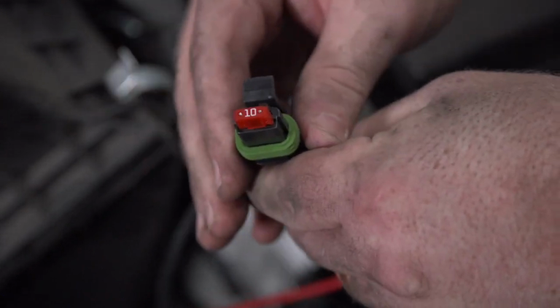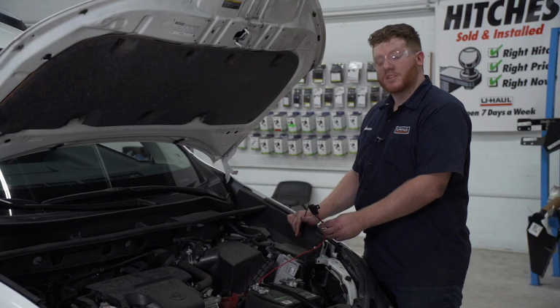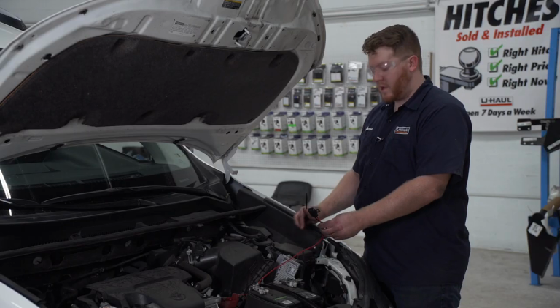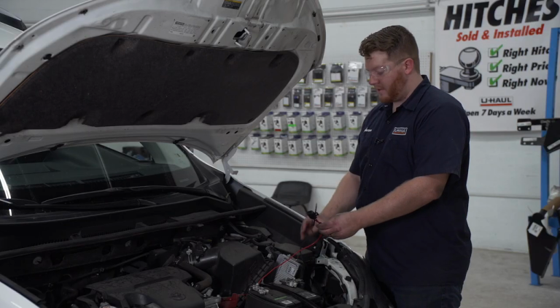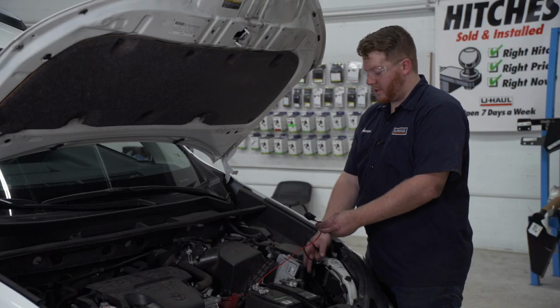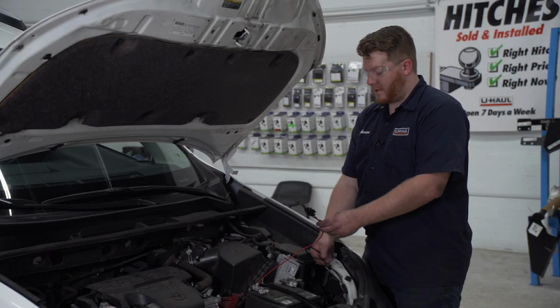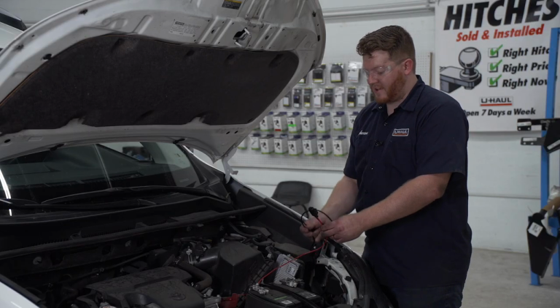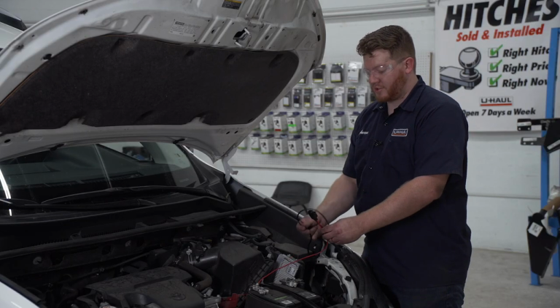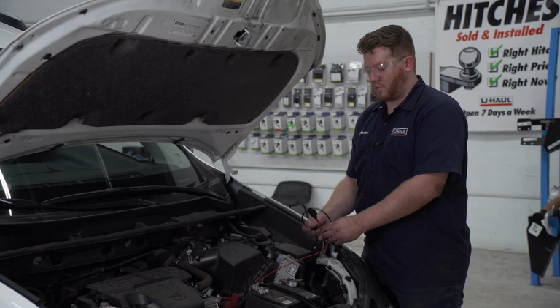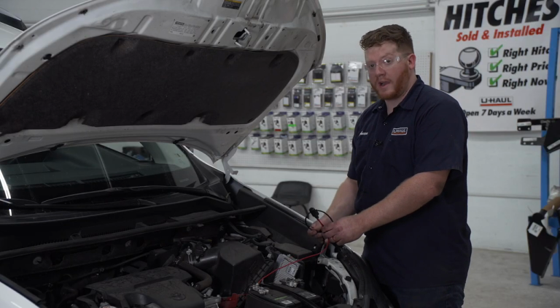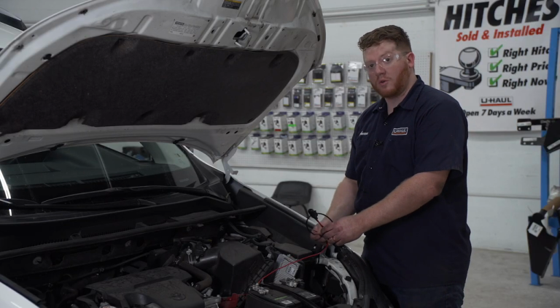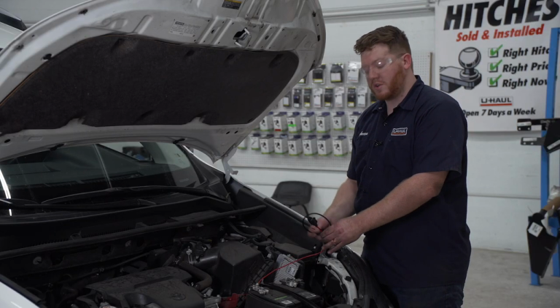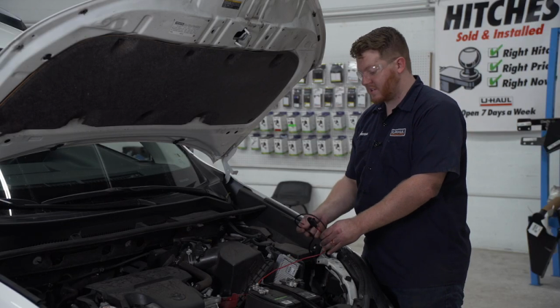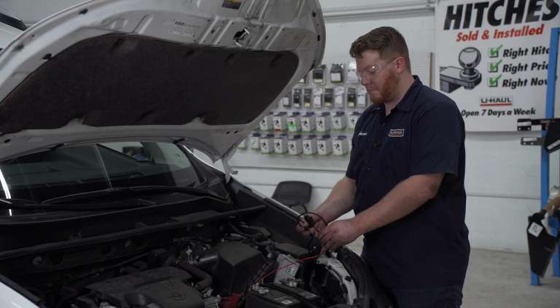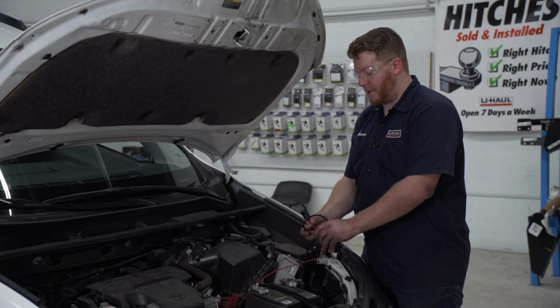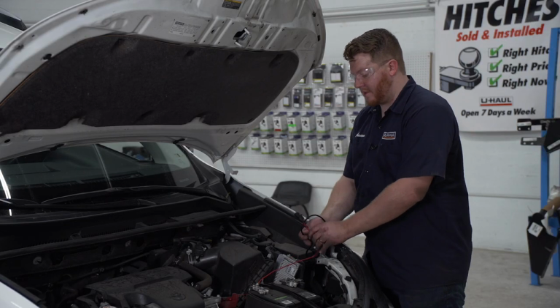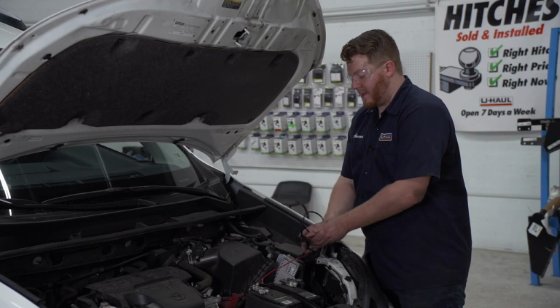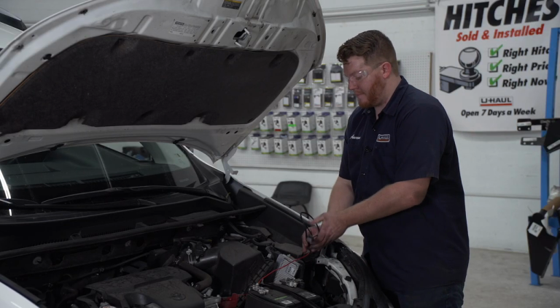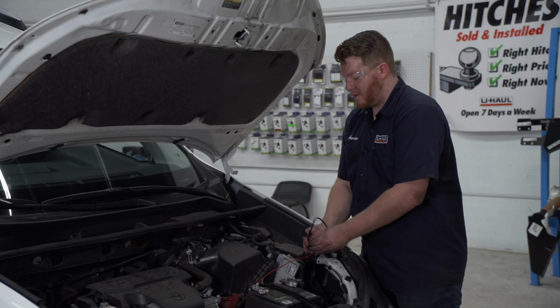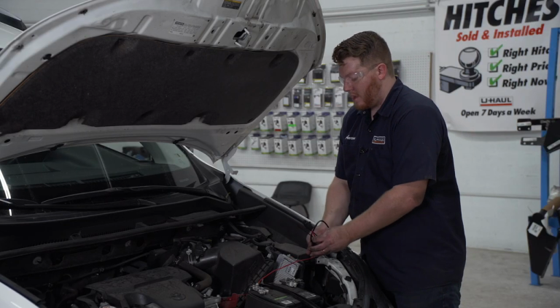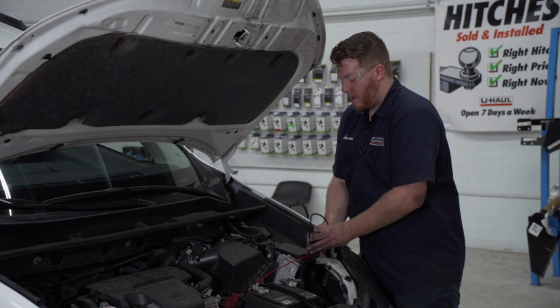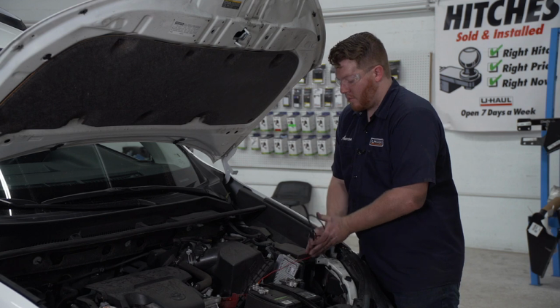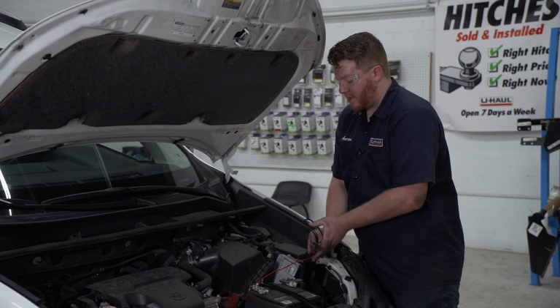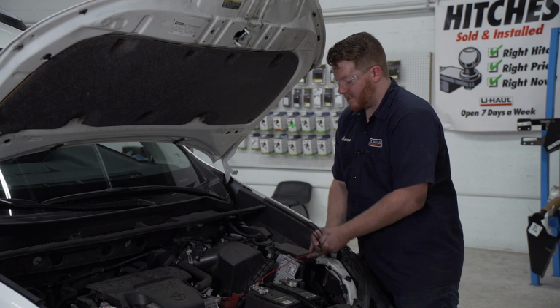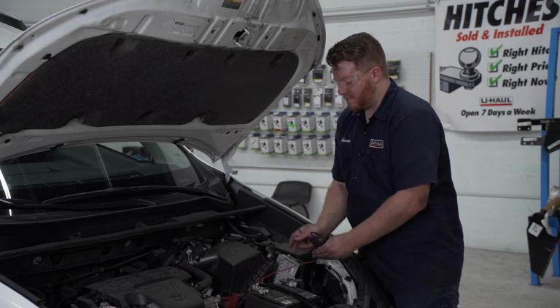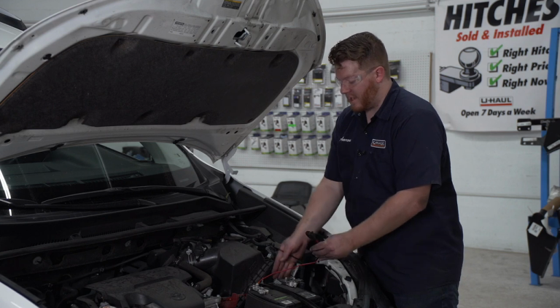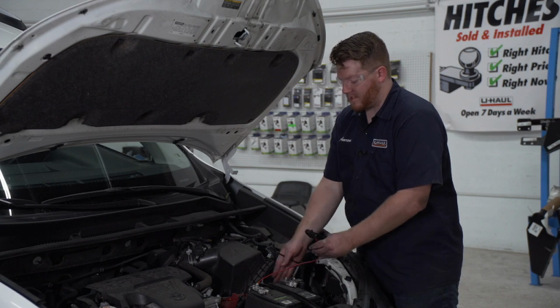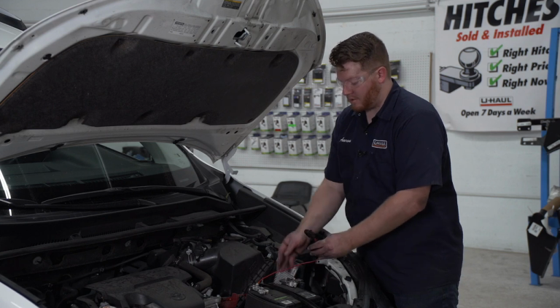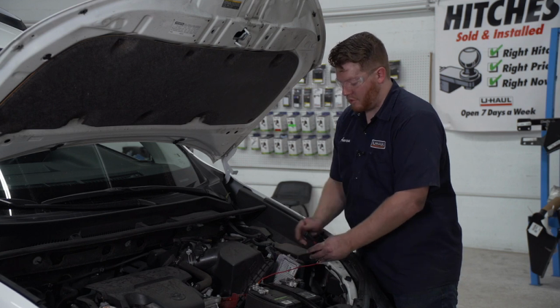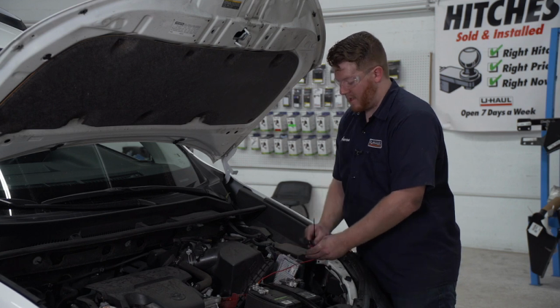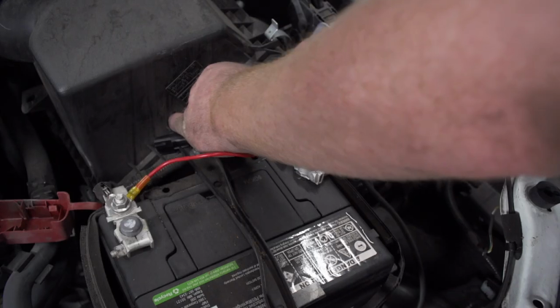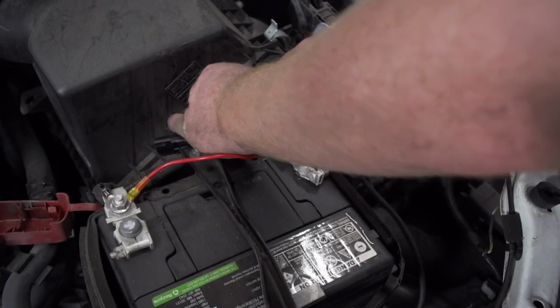We have a little bit of extra wire — we're just going to bundle it up and zip tie it to the loom back here.